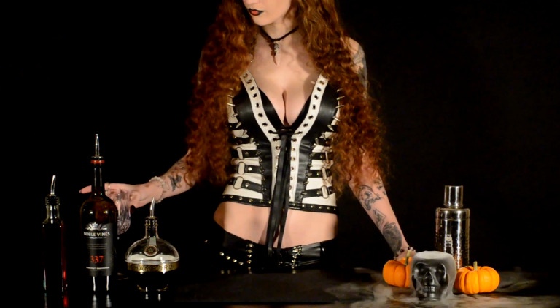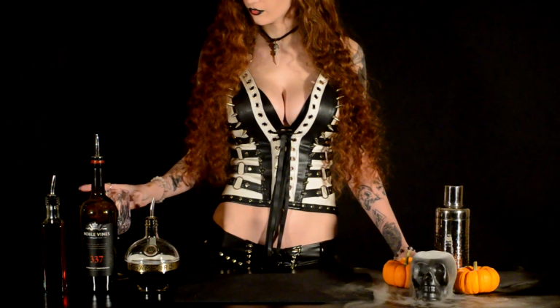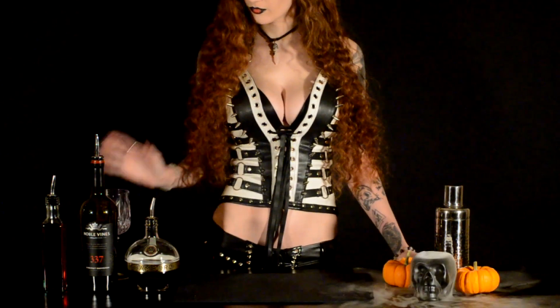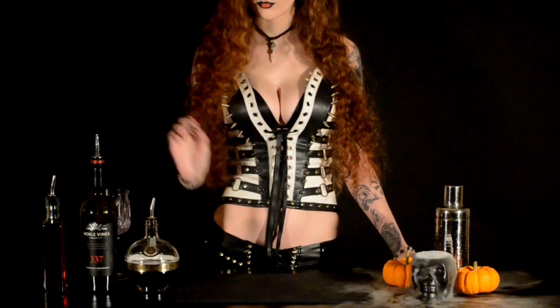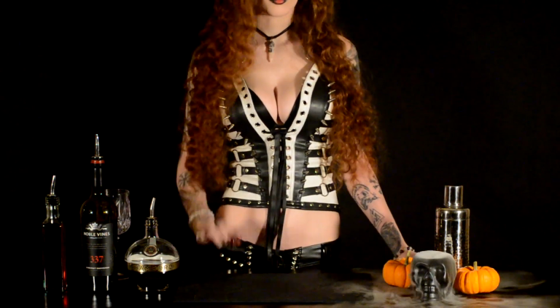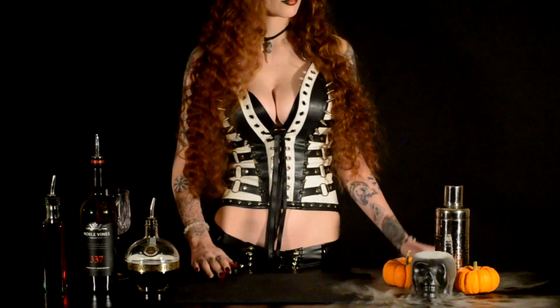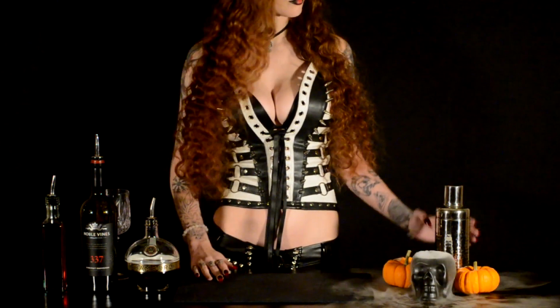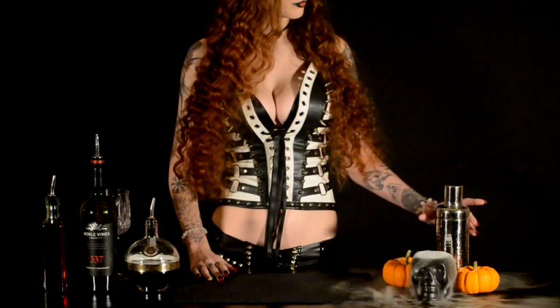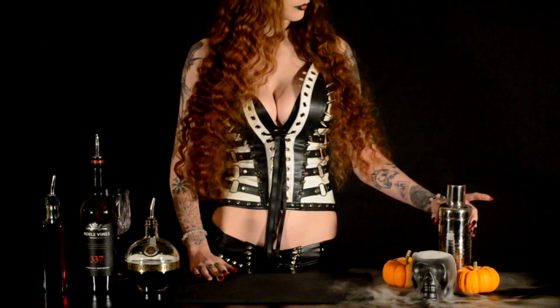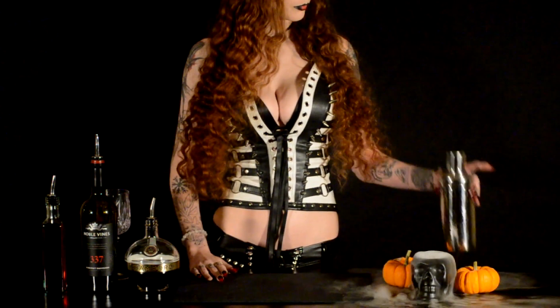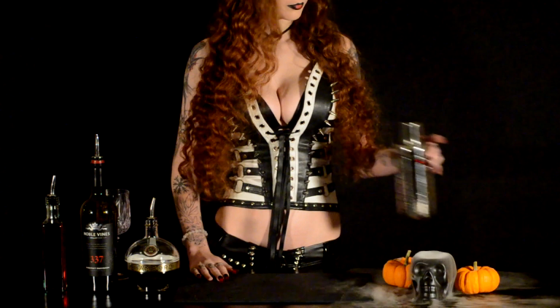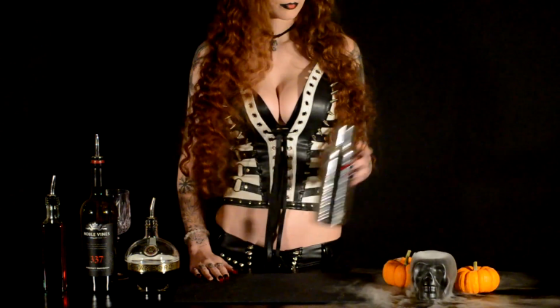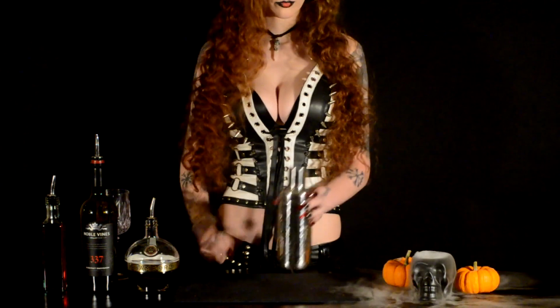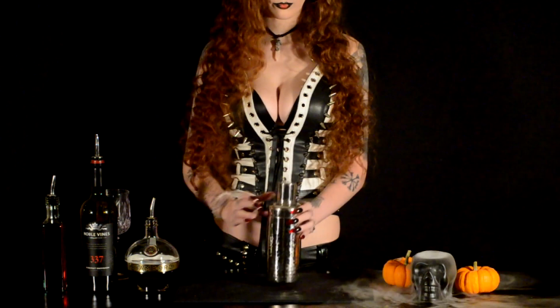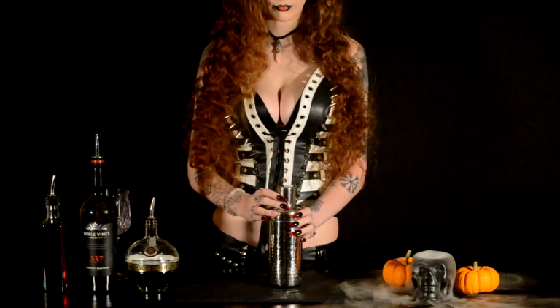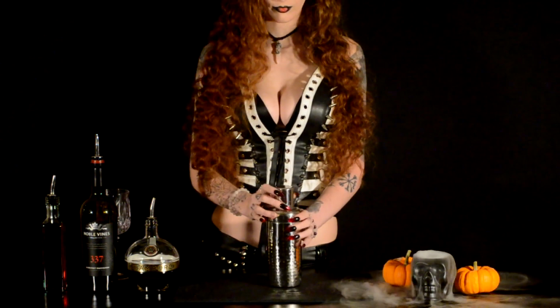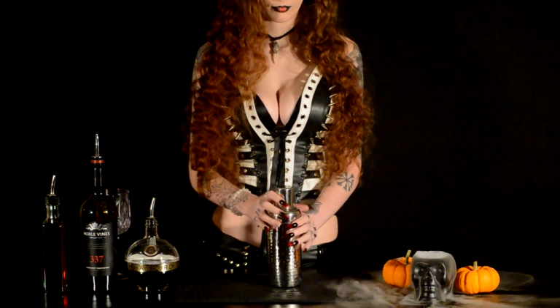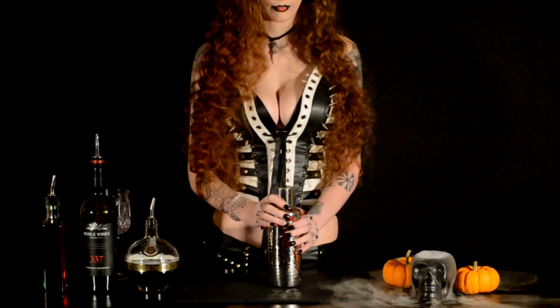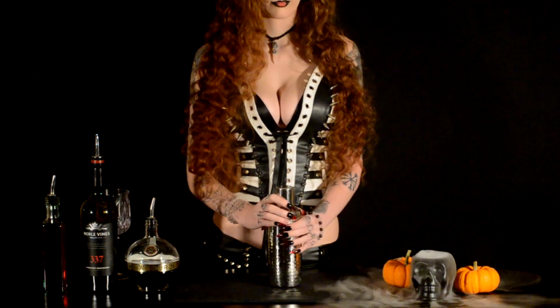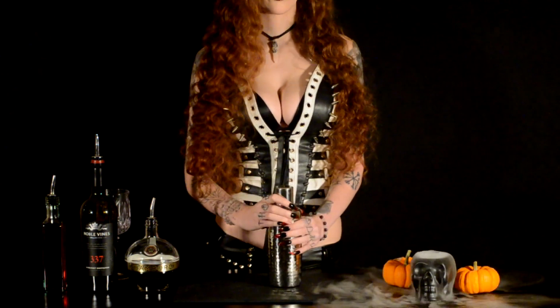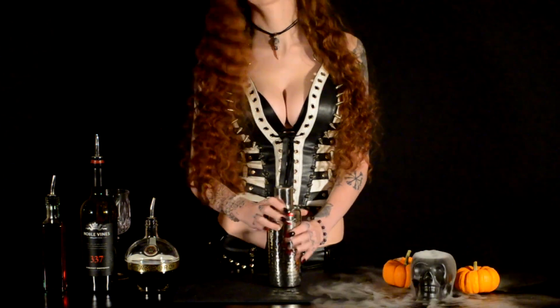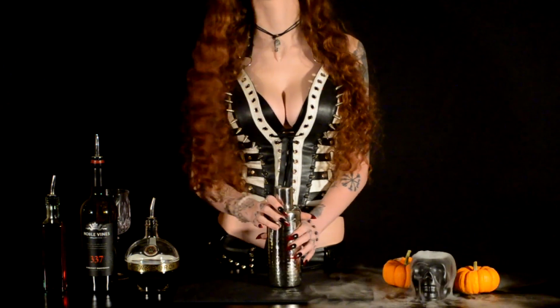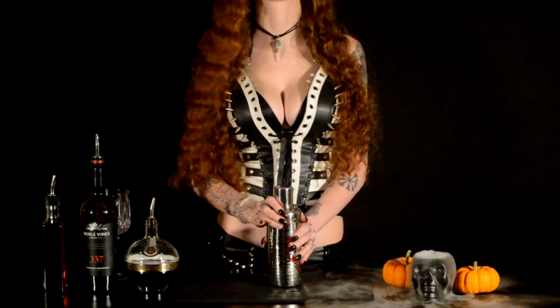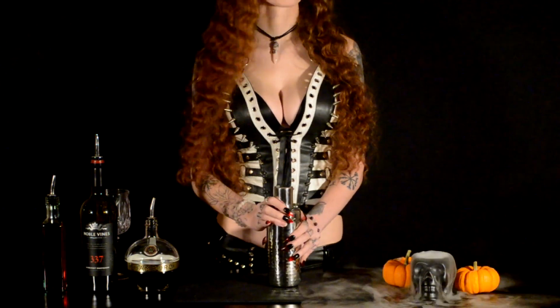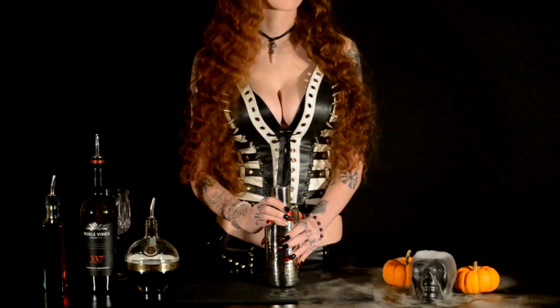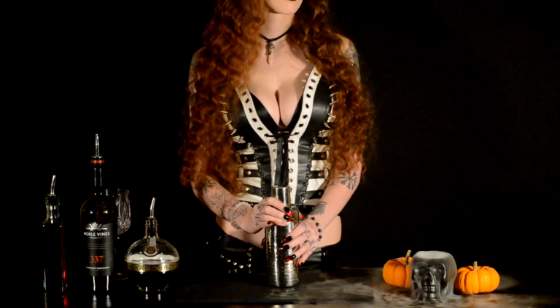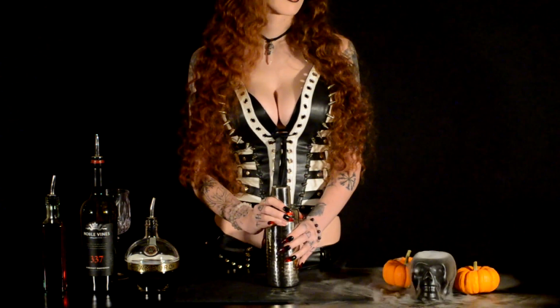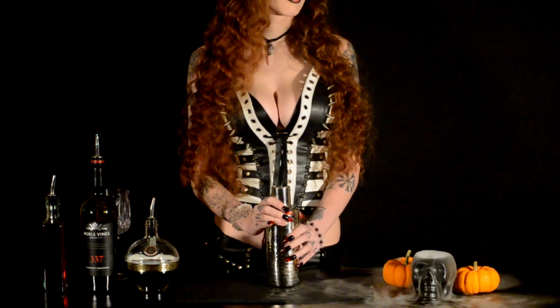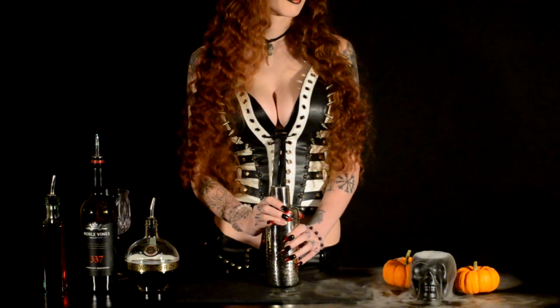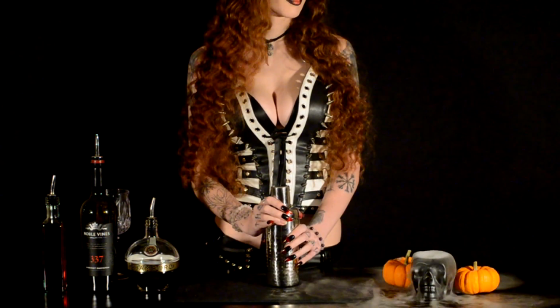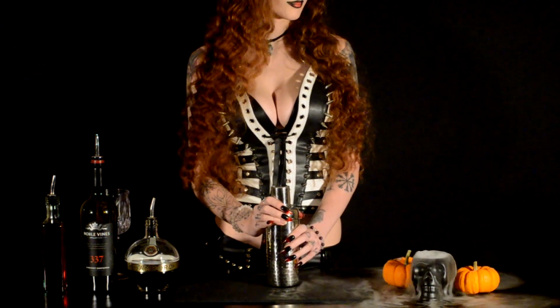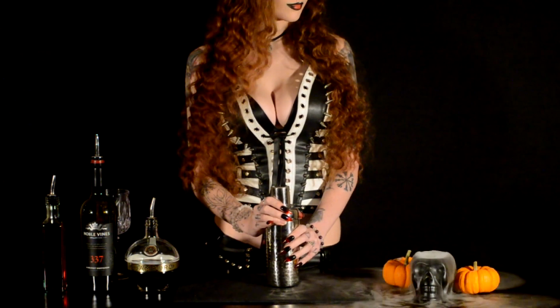but you're gonna need the triple C's: some Chambord, a Chardonnay wine, and cranberry juice. Get out your shakers and get ready to pour.